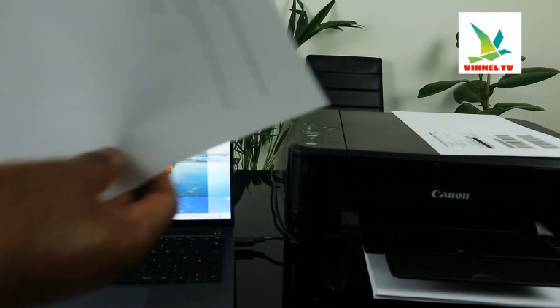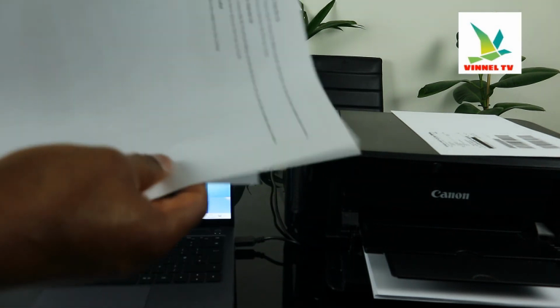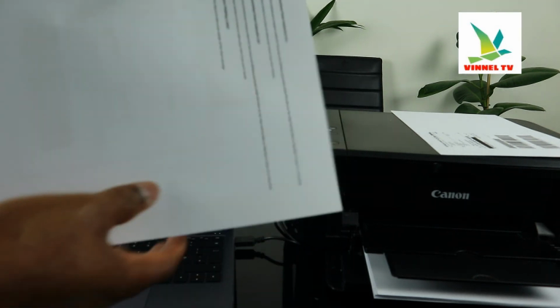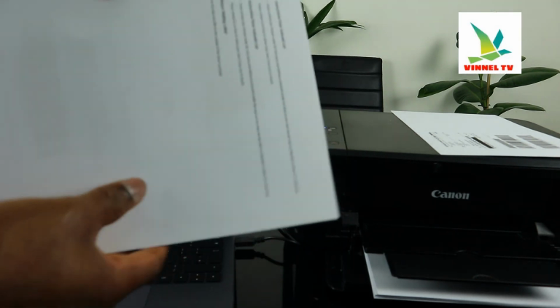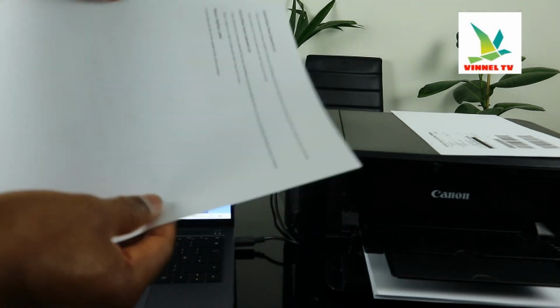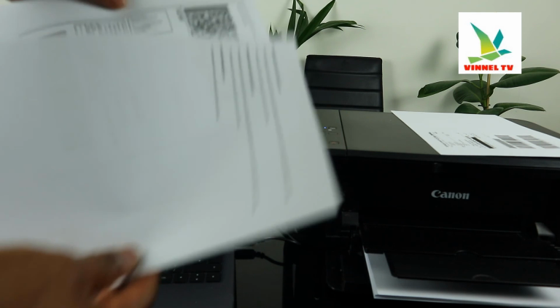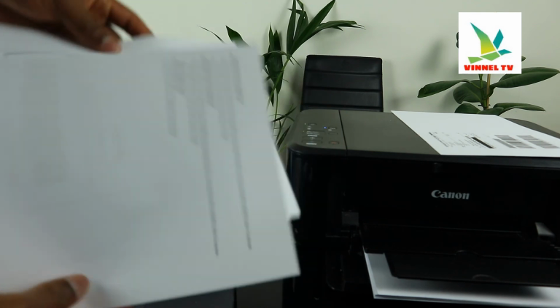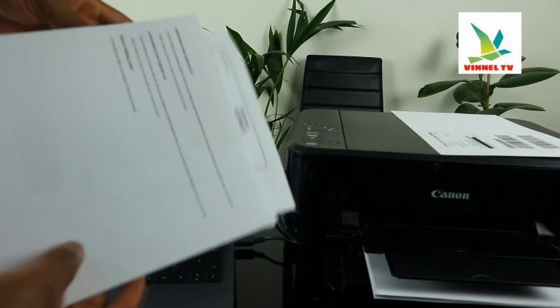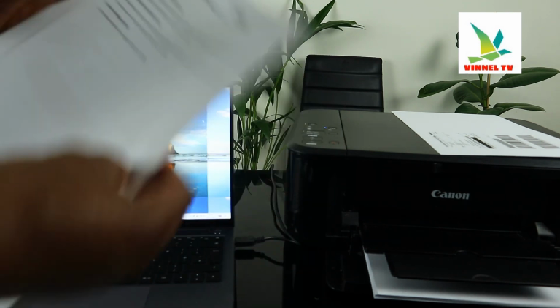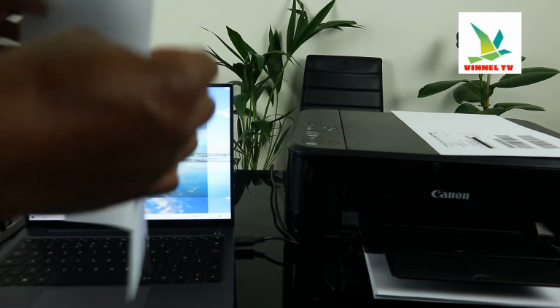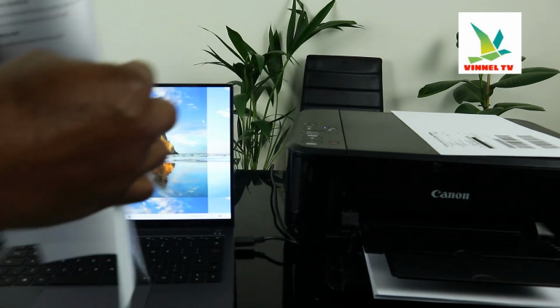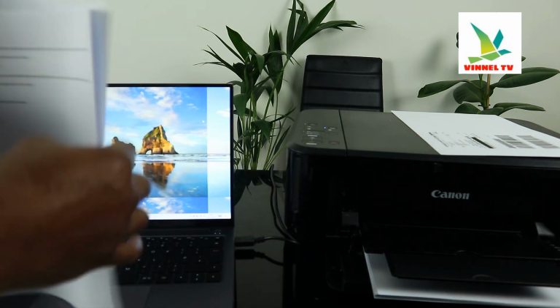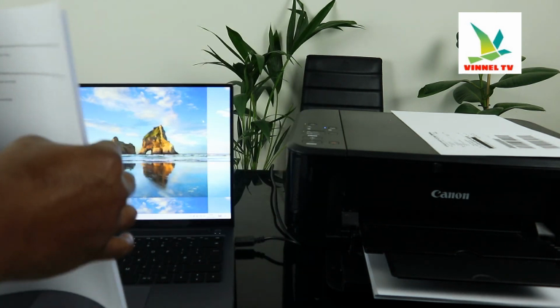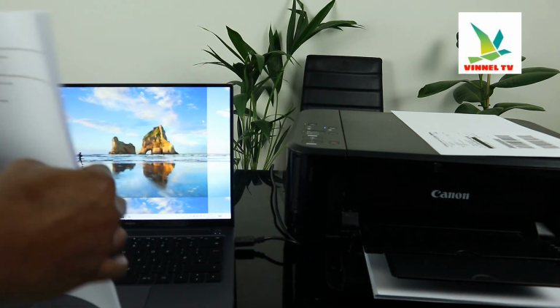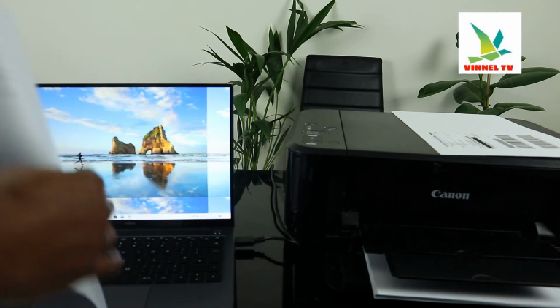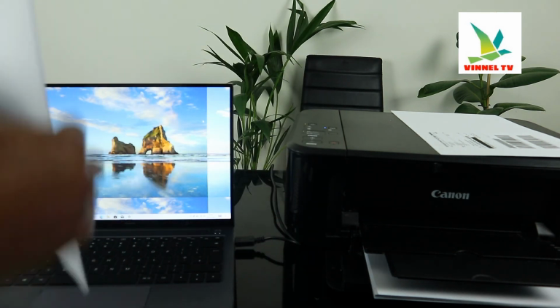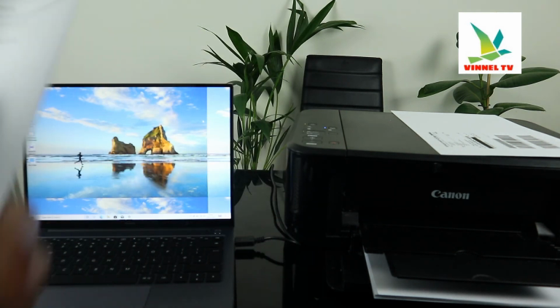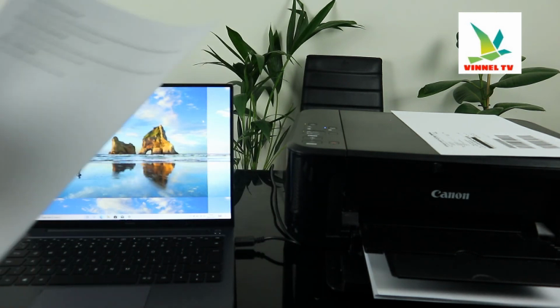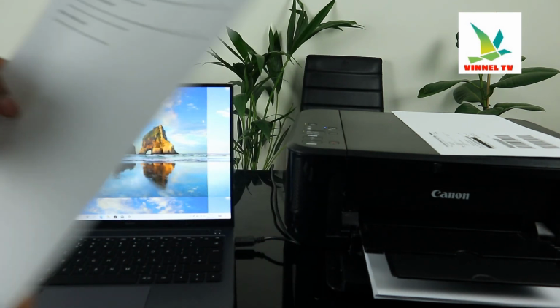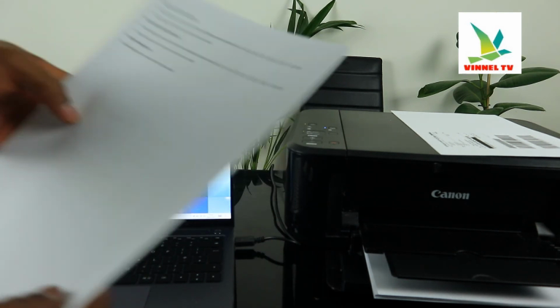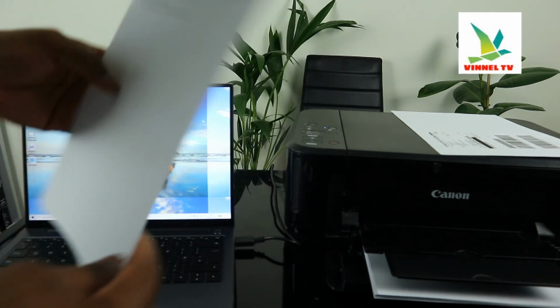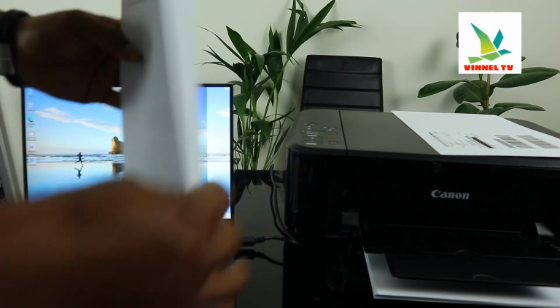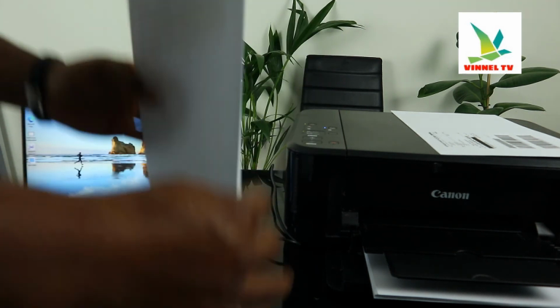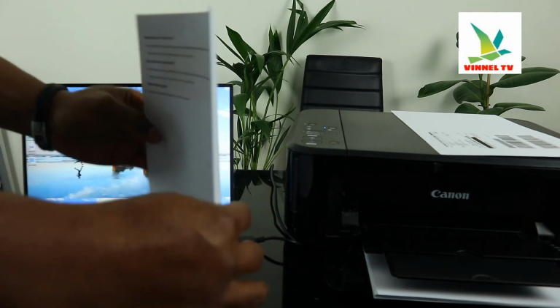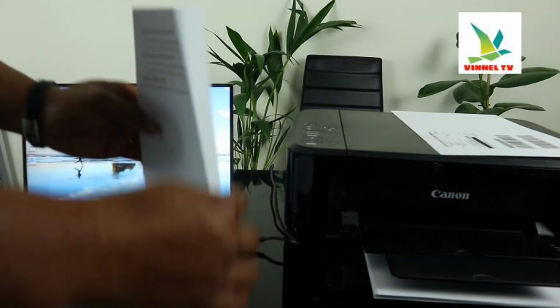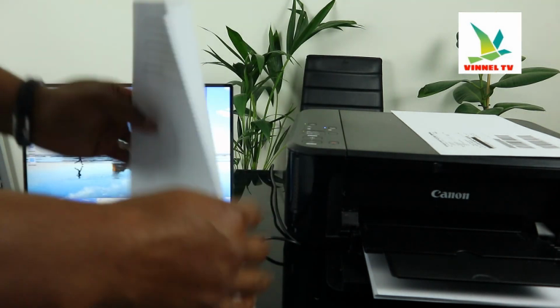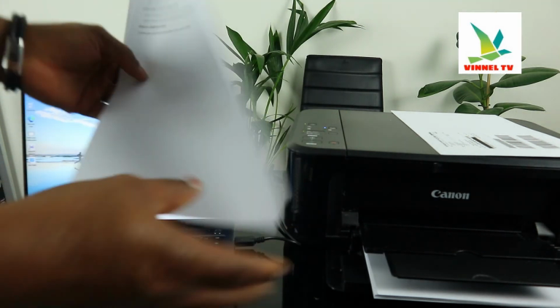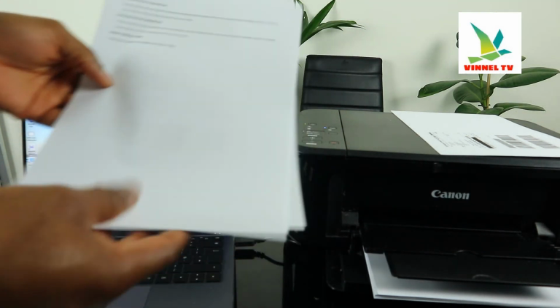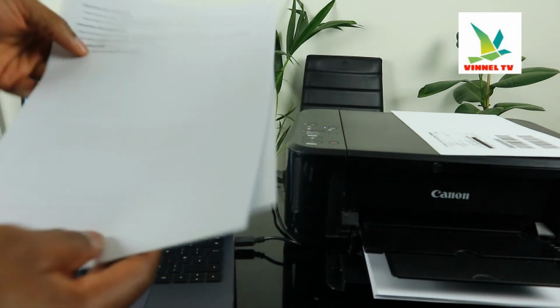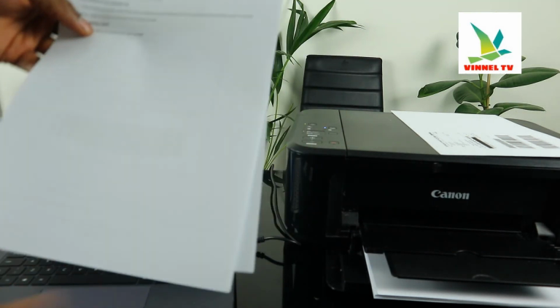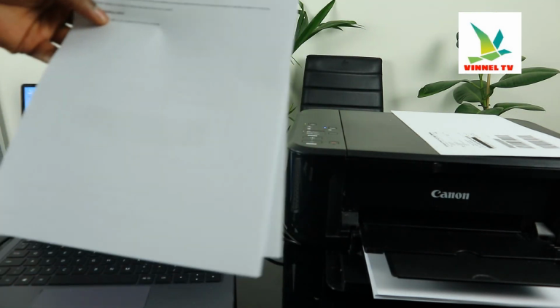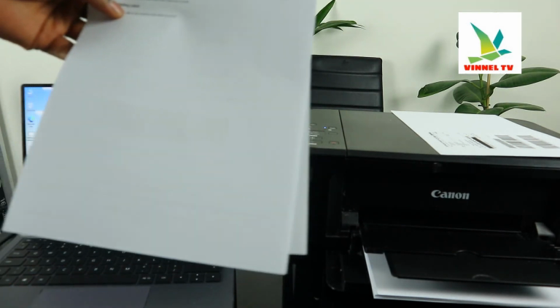Documents we printed out — this is how to use this gear.